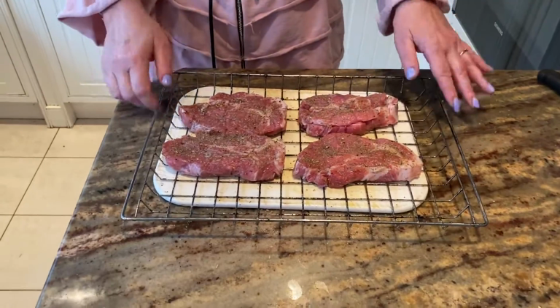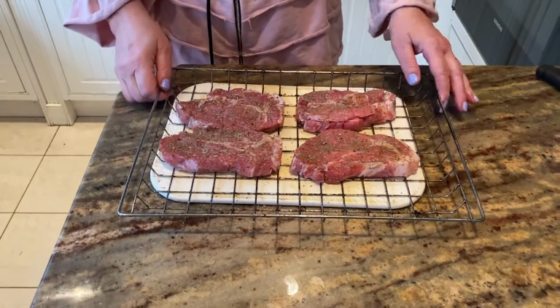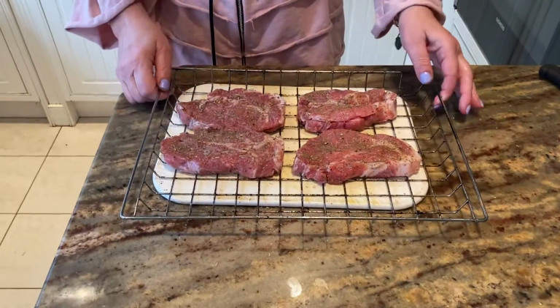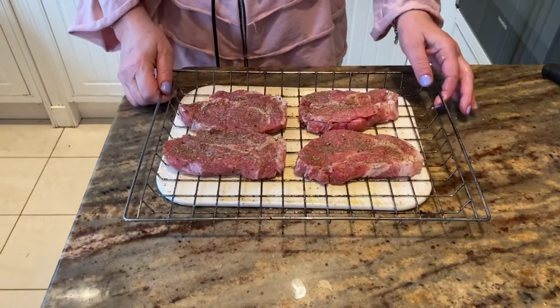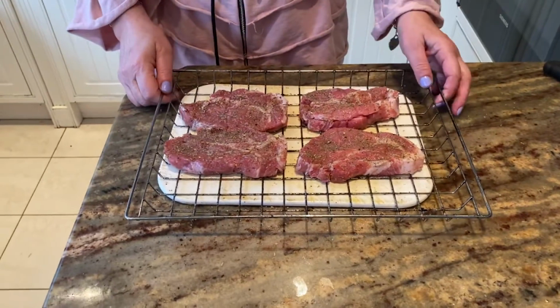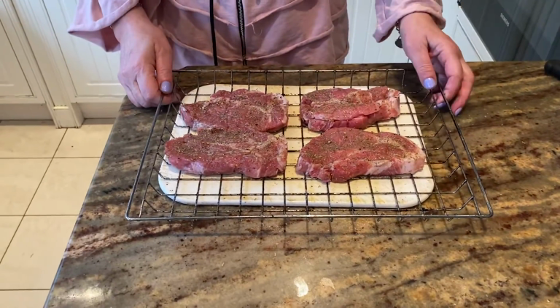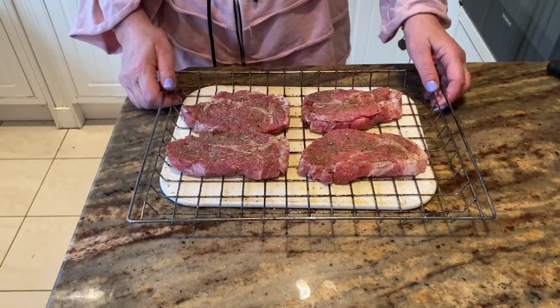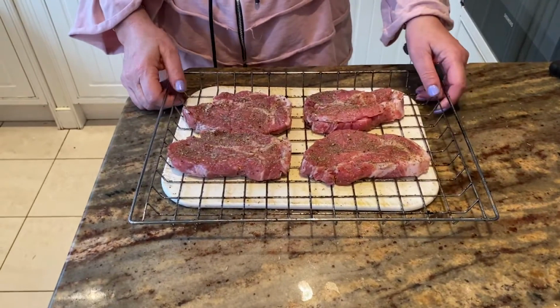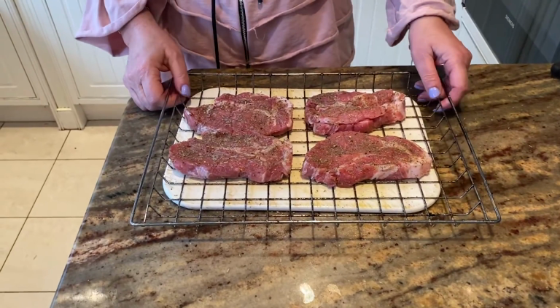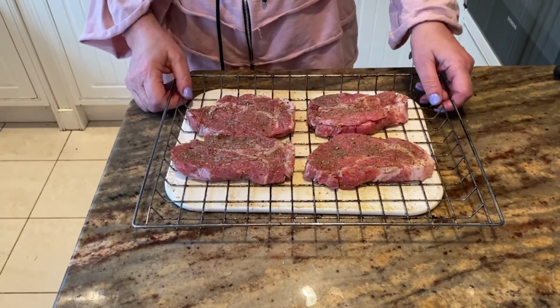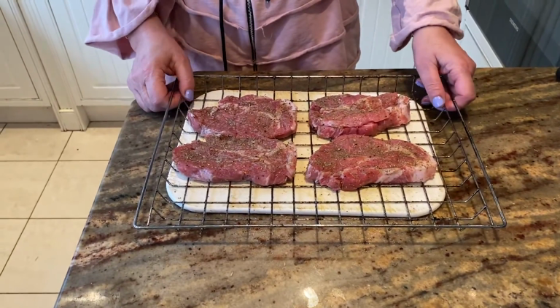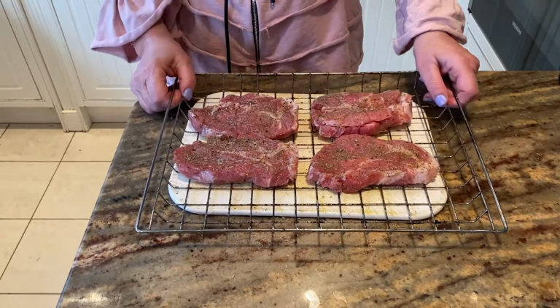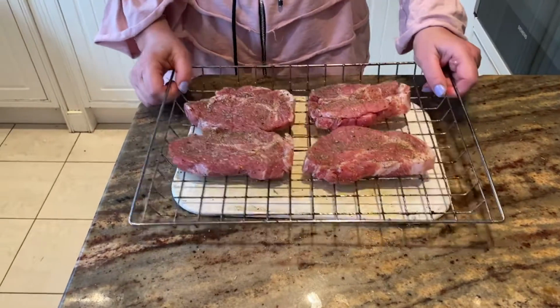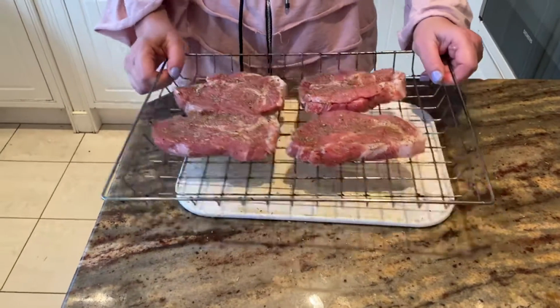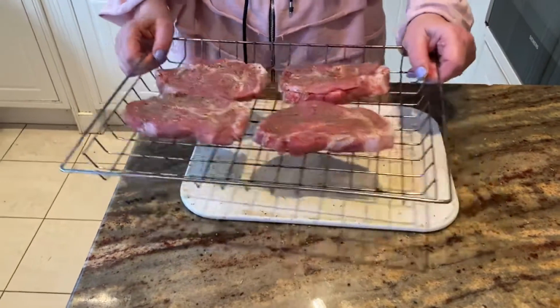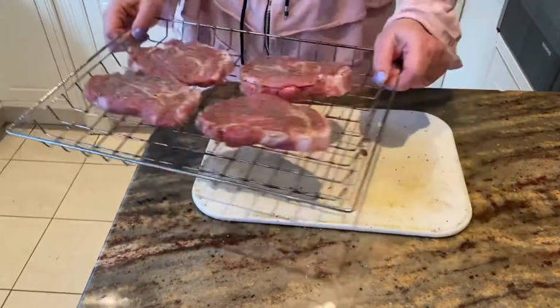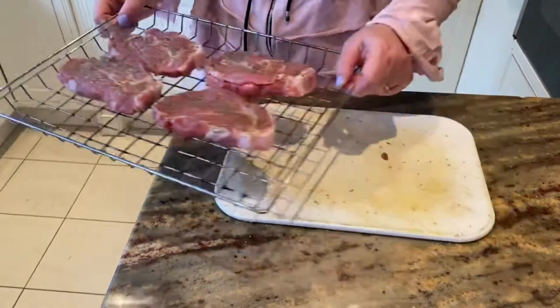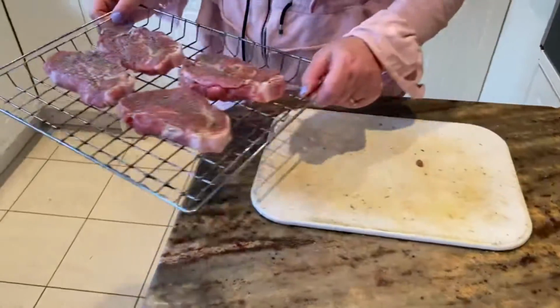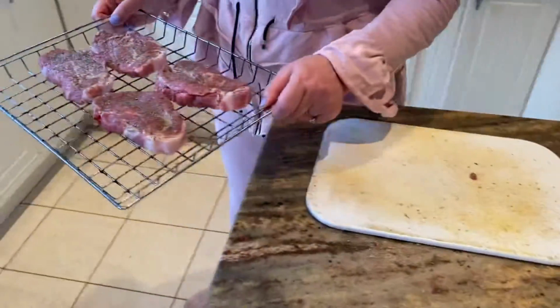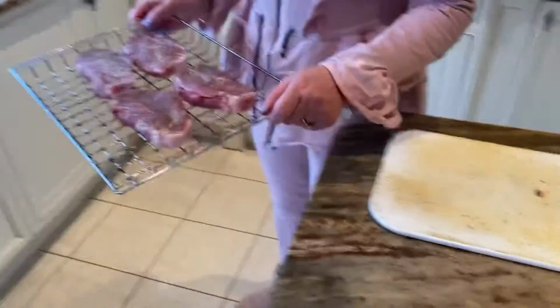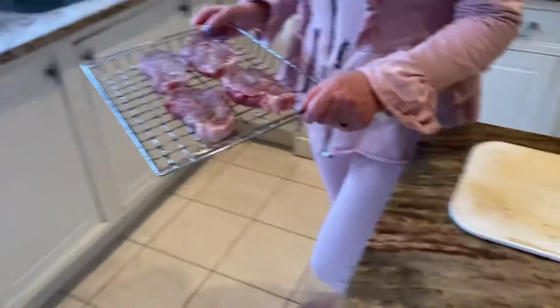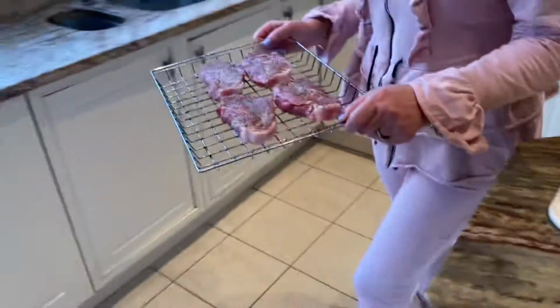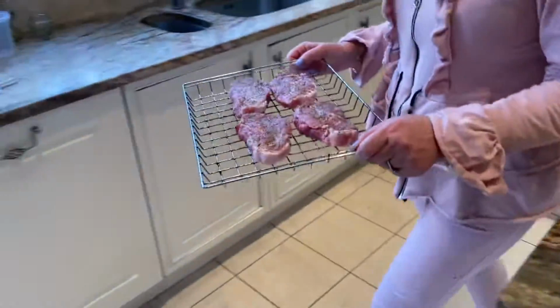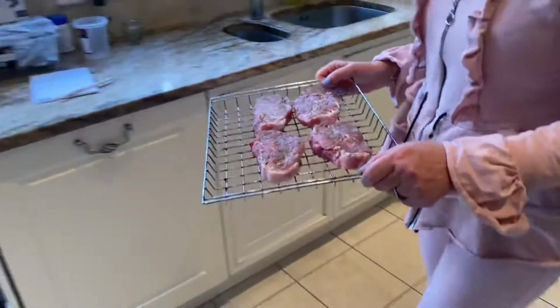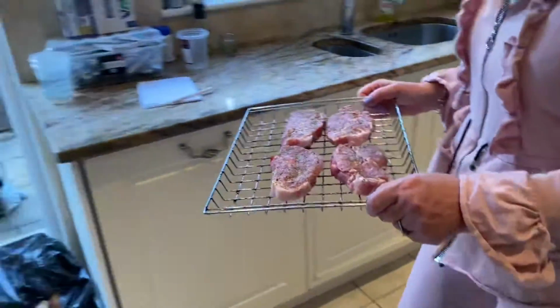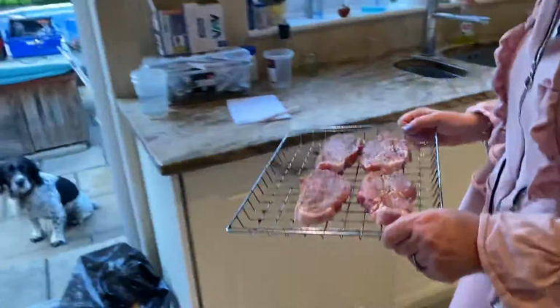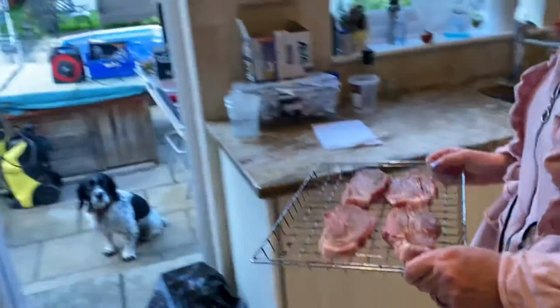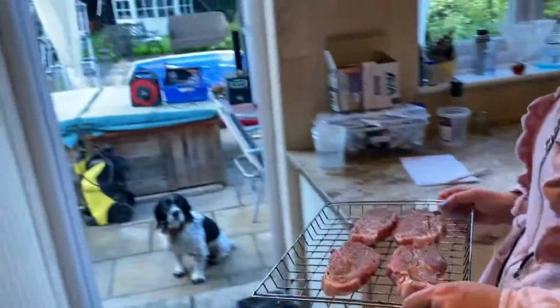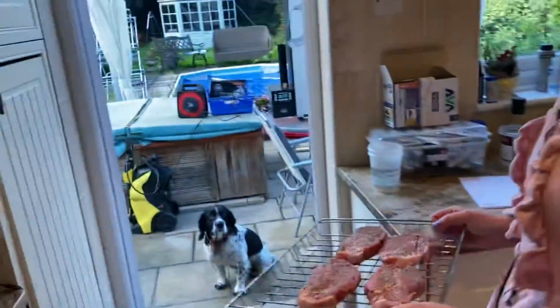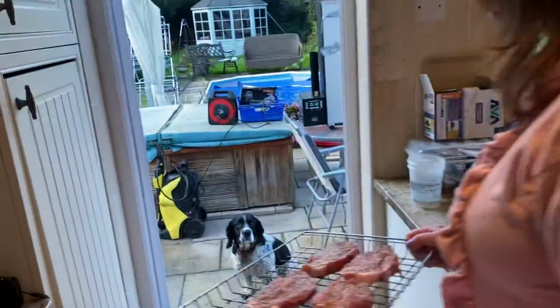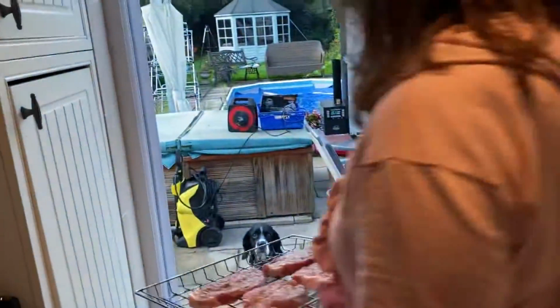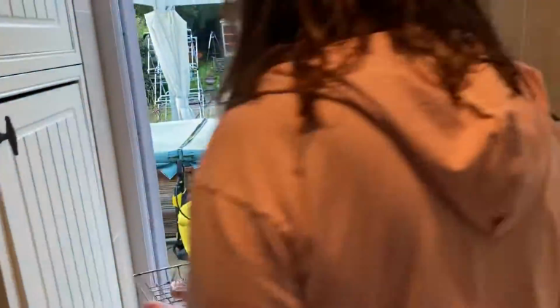And on our wire rack here, I'm going to take them out to the garden and then go out to our Bradley smoker.